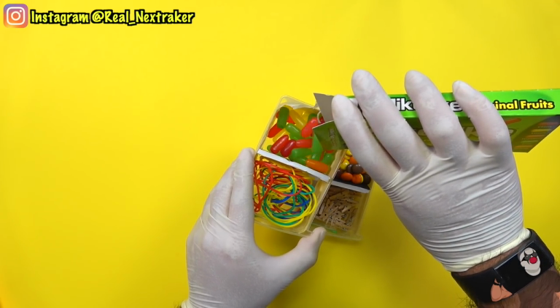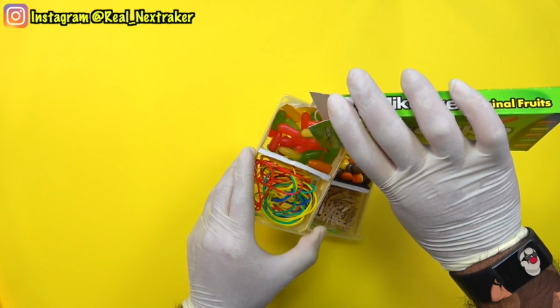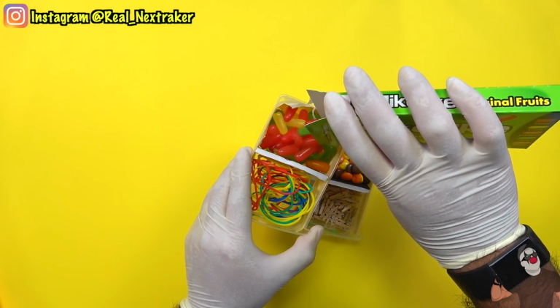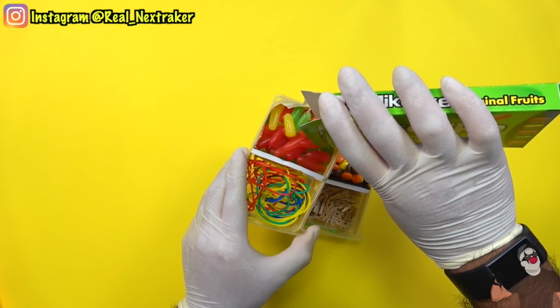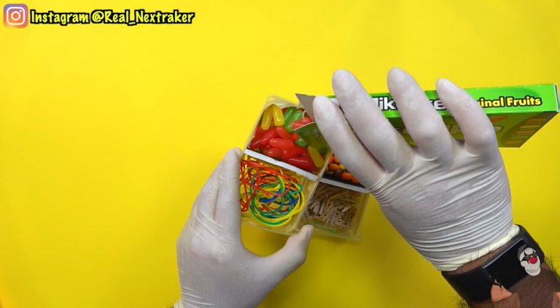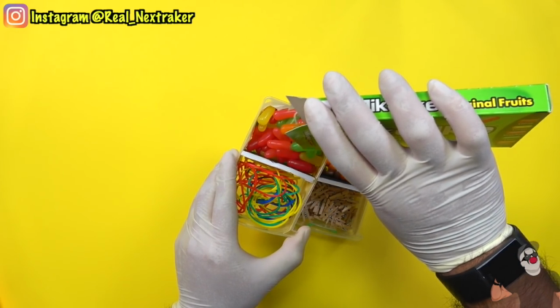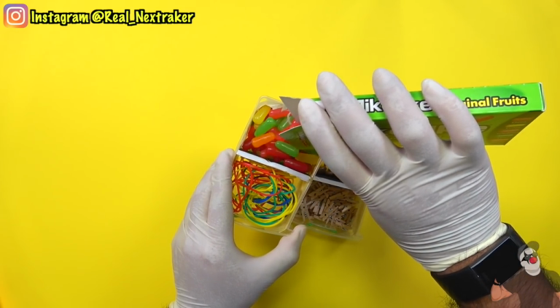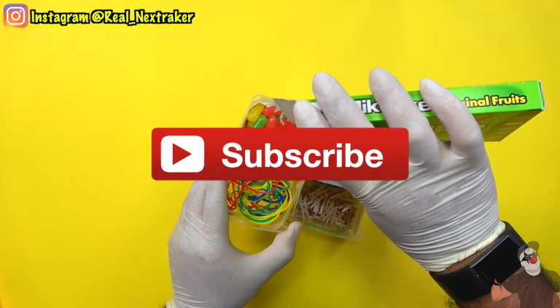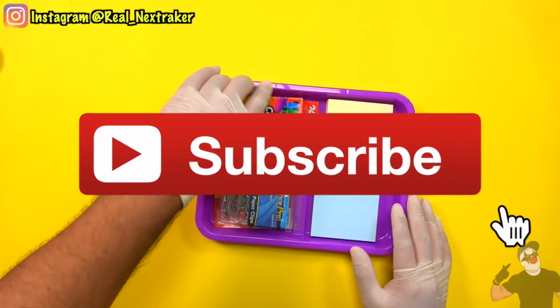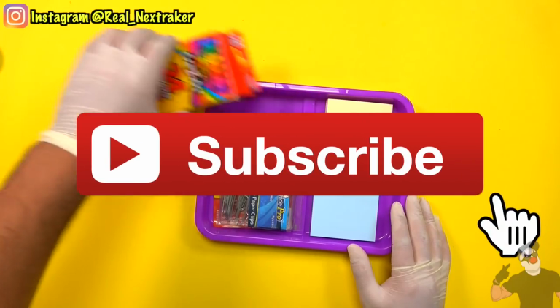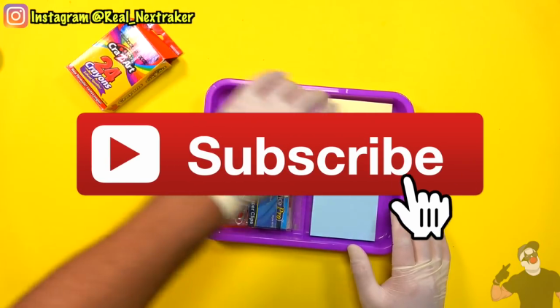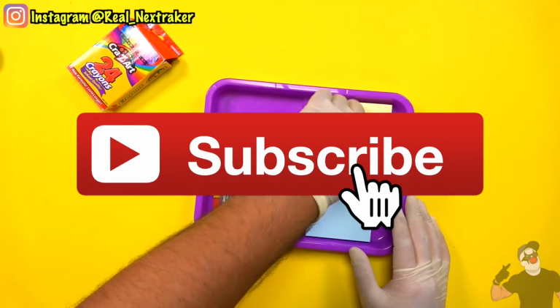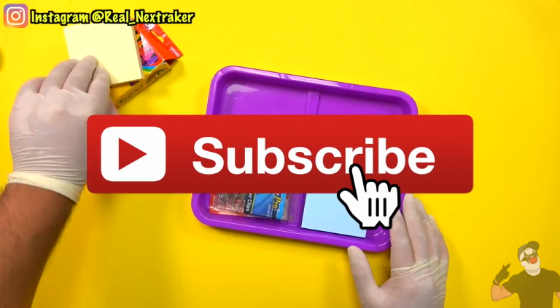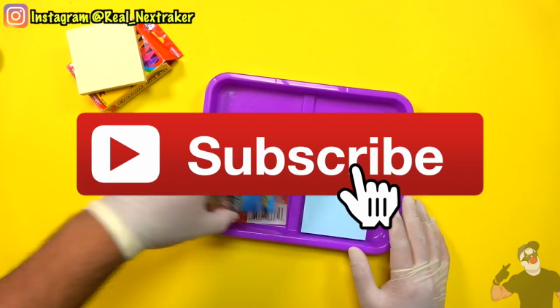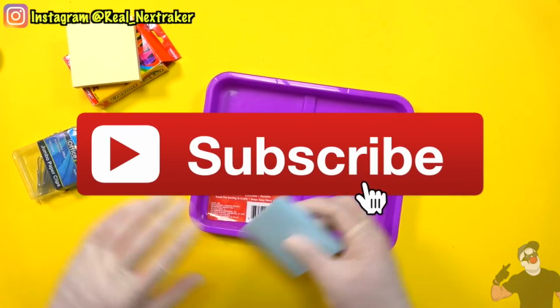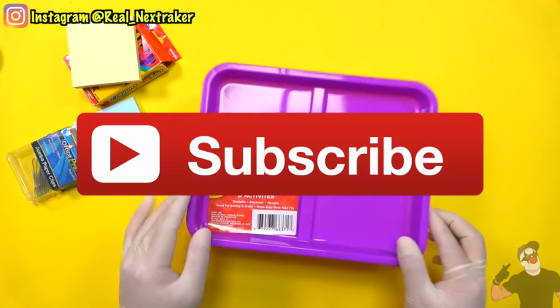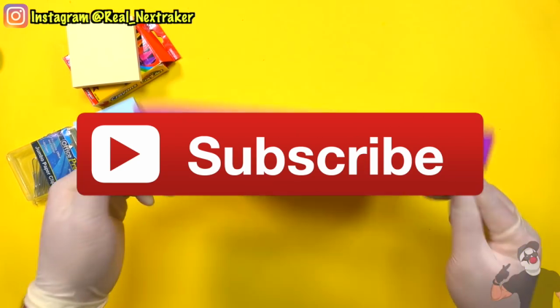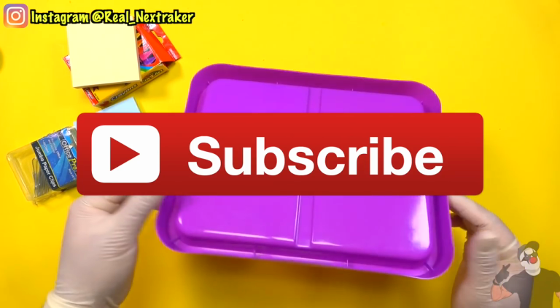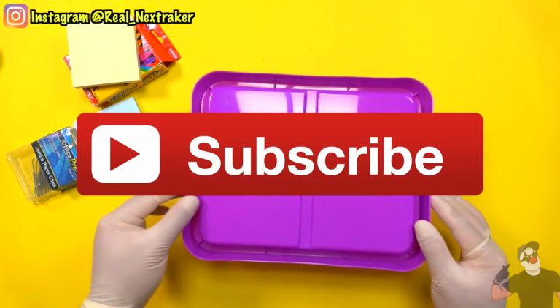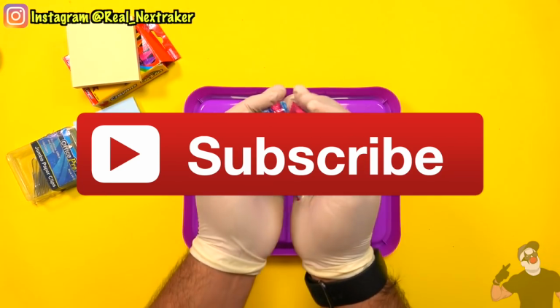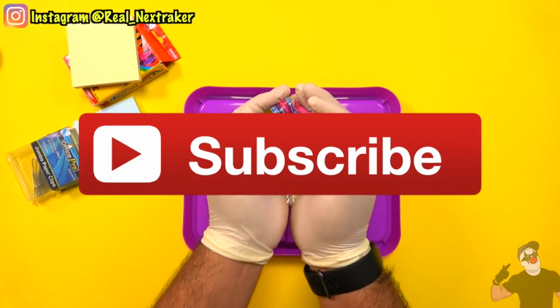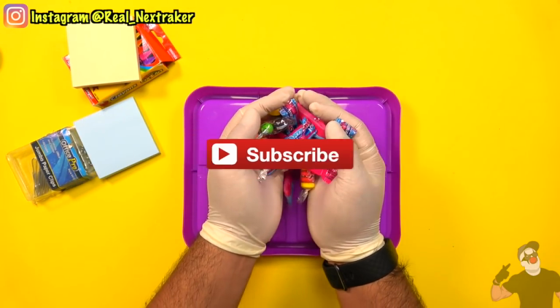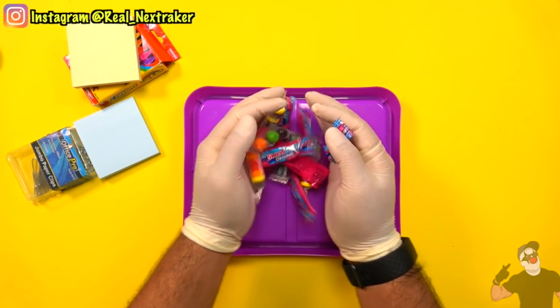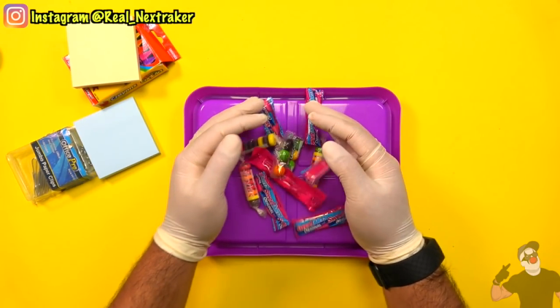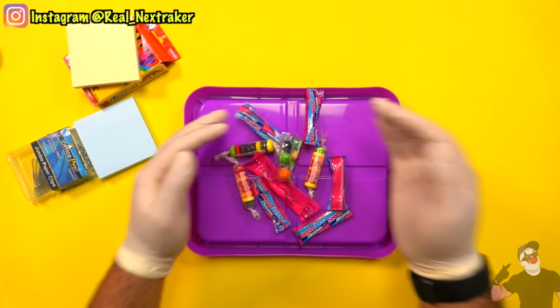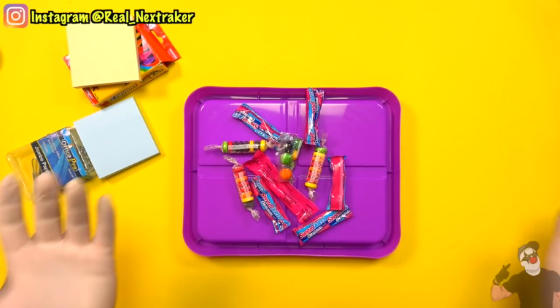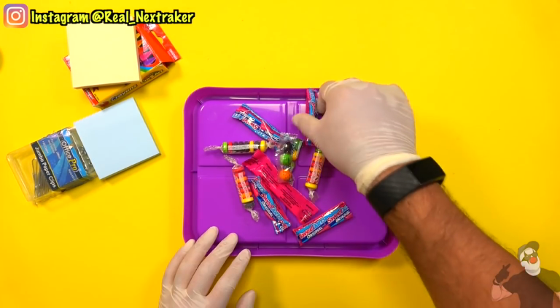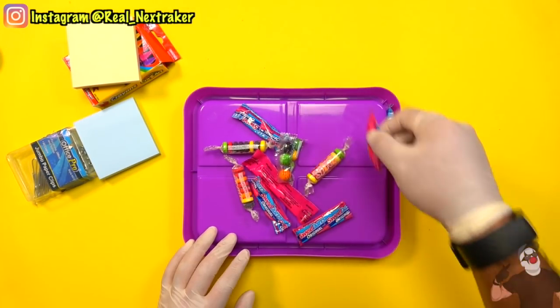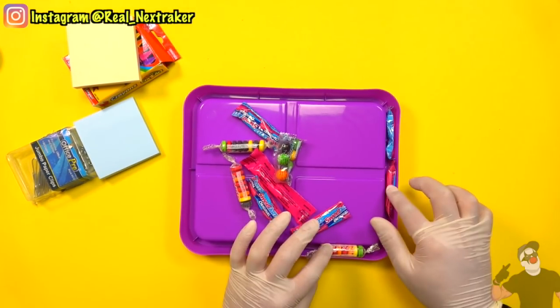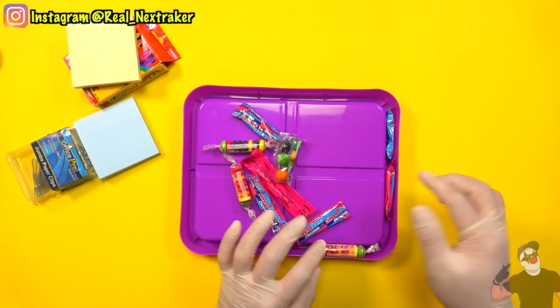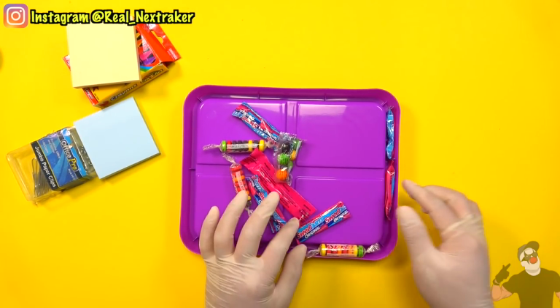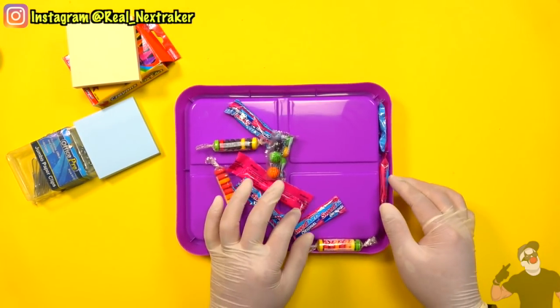And one last thing — please subscribe to this channel for more awesome giveaways. With all that being said, let's get these hacks going.